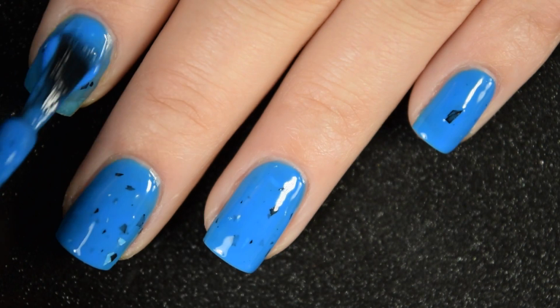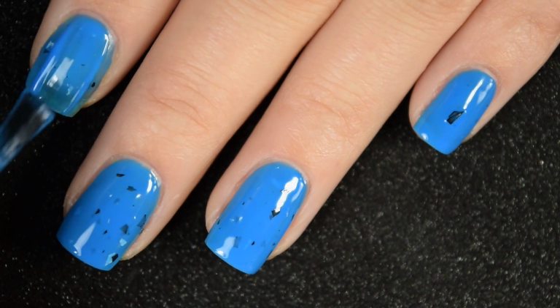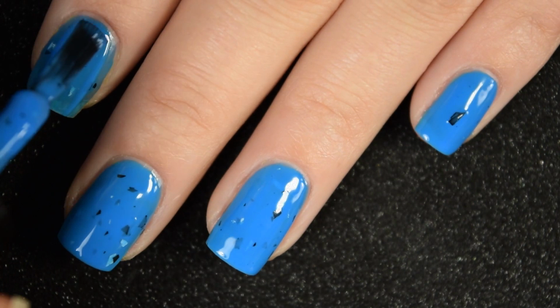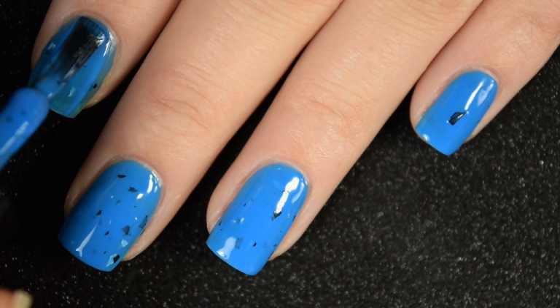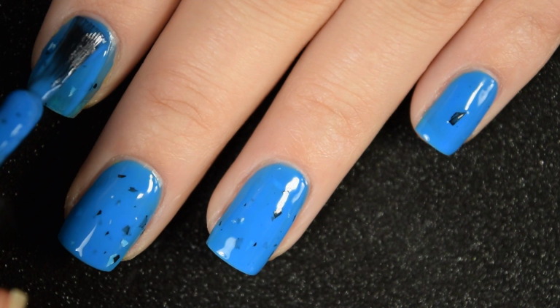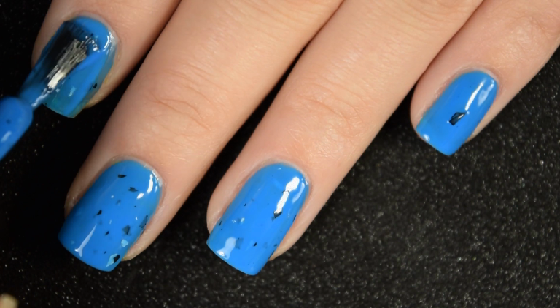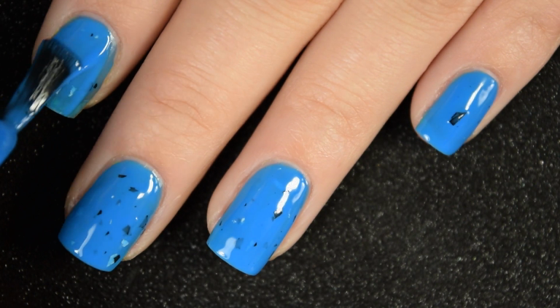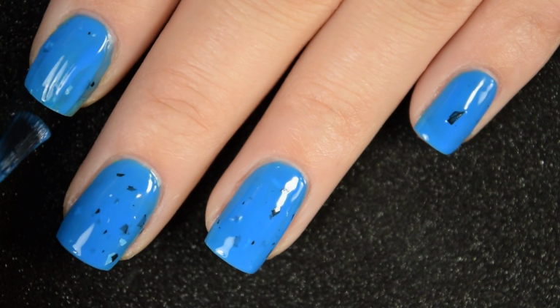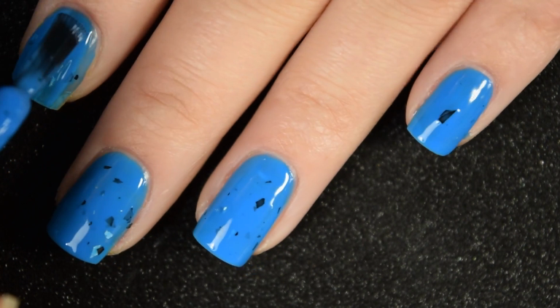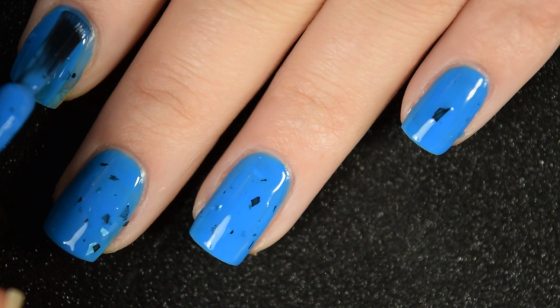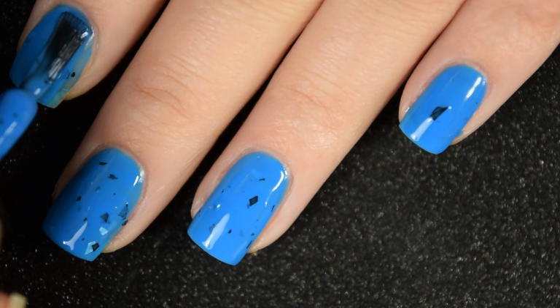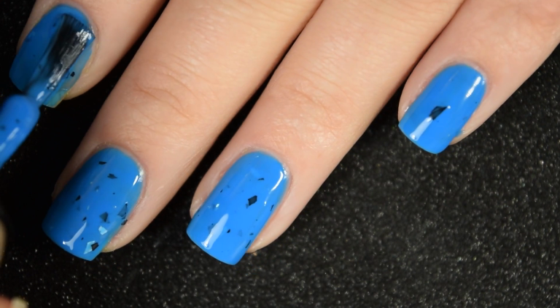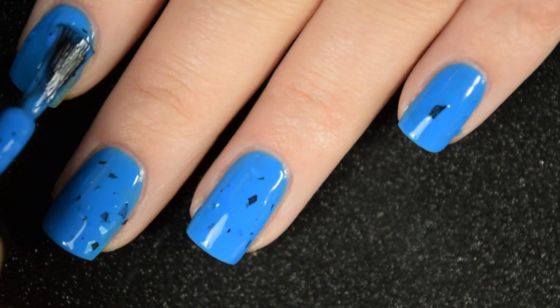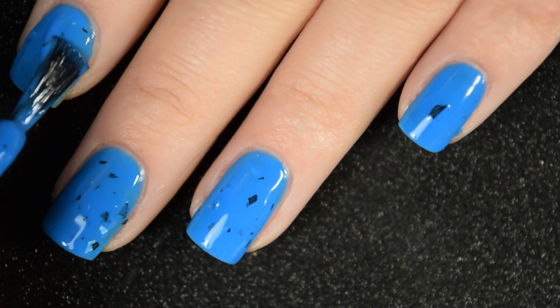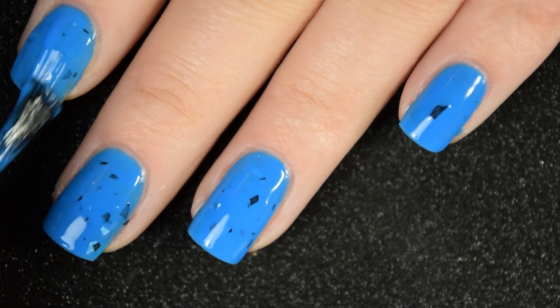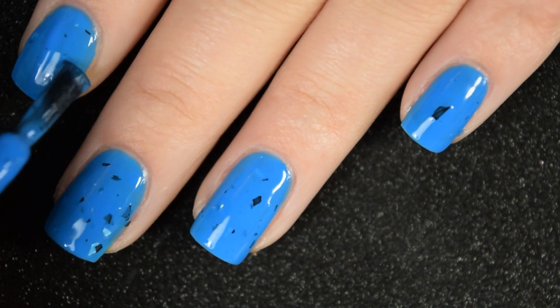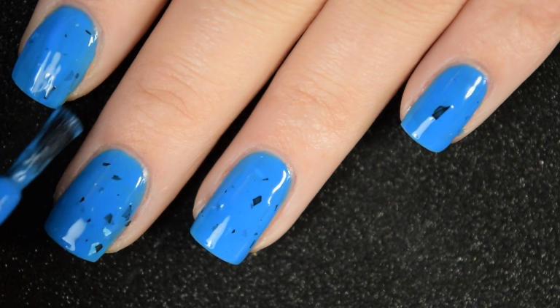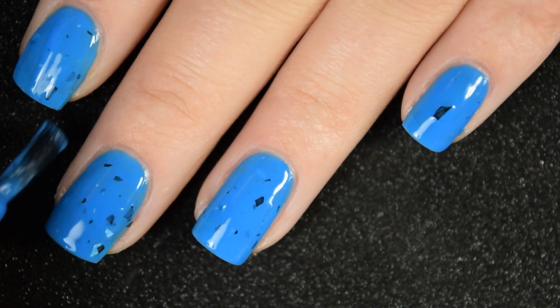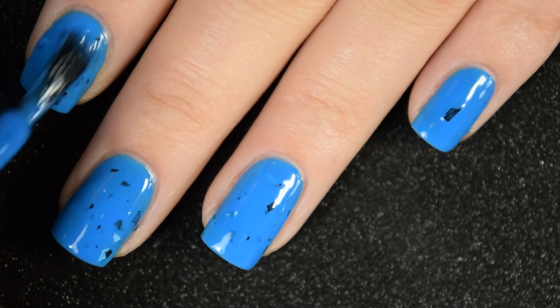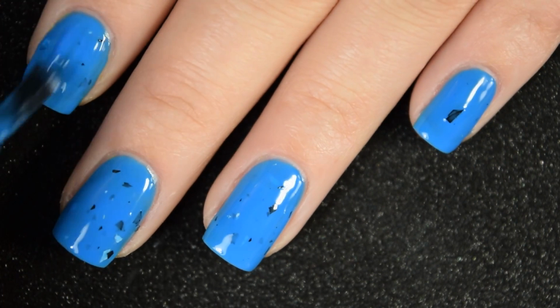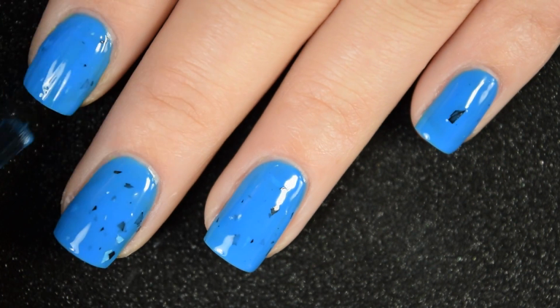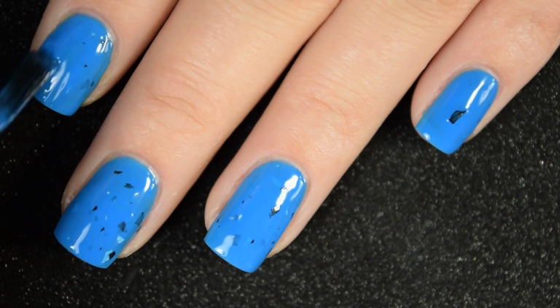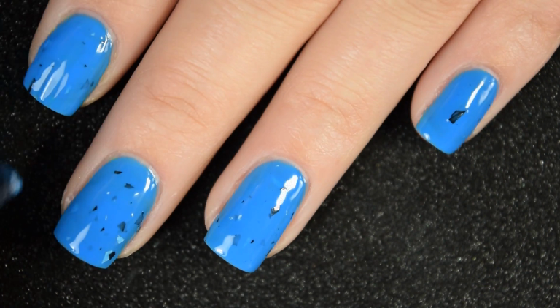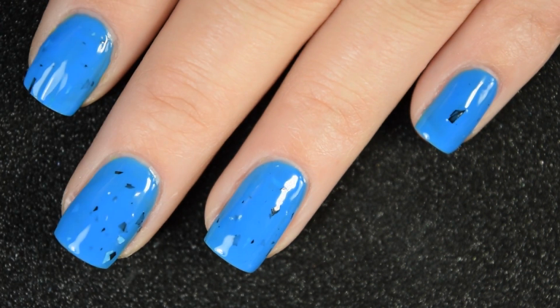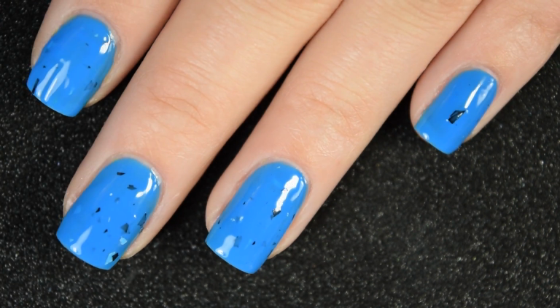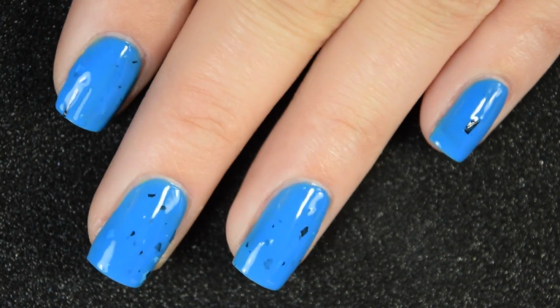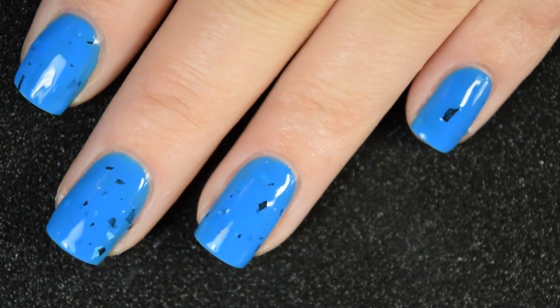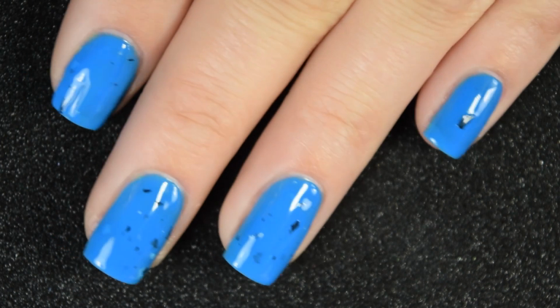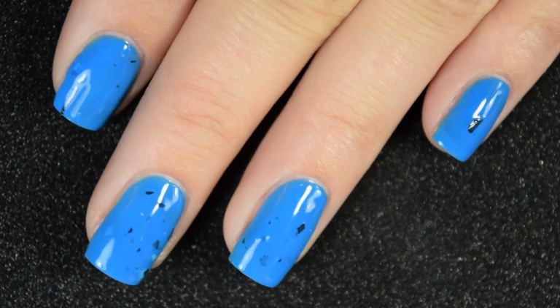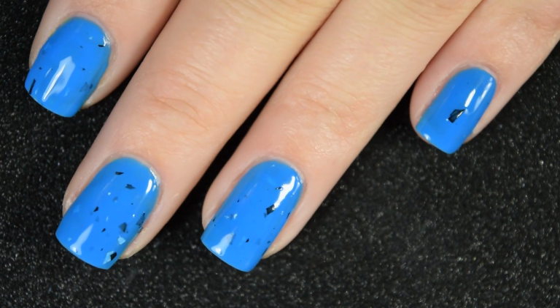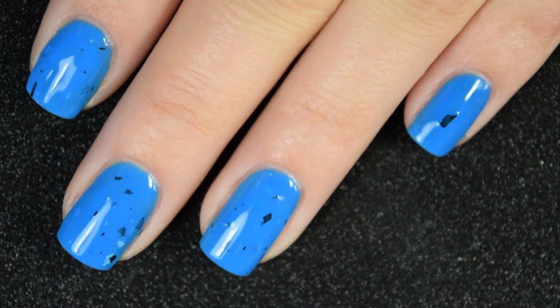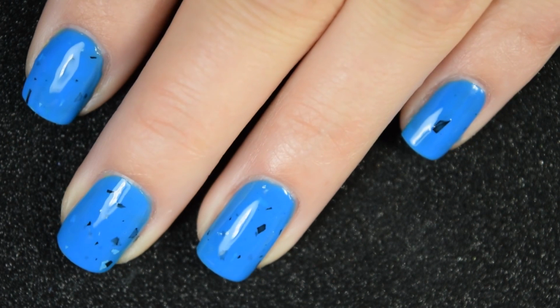Again, you will want a glossy top coat to smooth everything out and give this a glossy finish. So there's two coats of Bubbles.